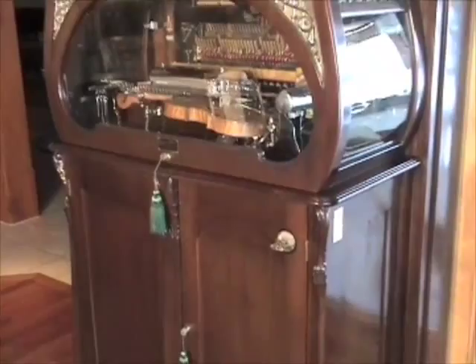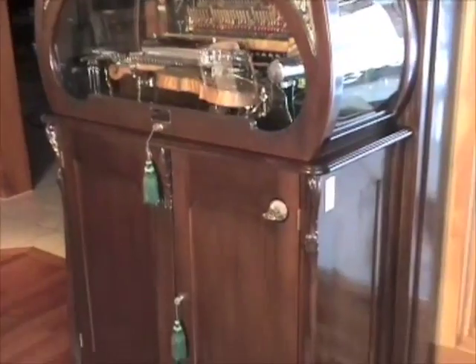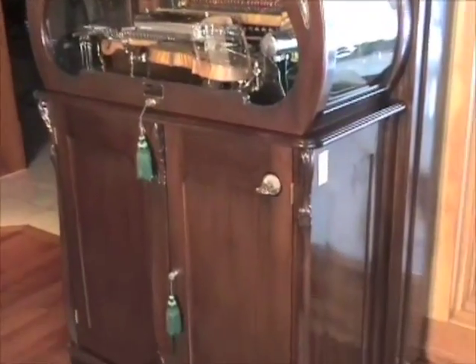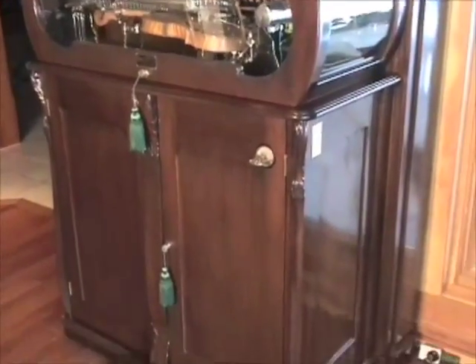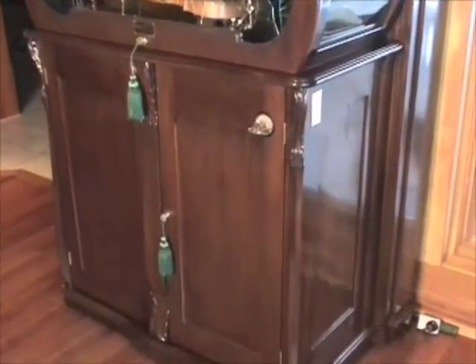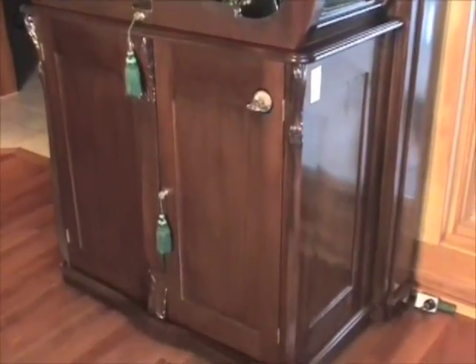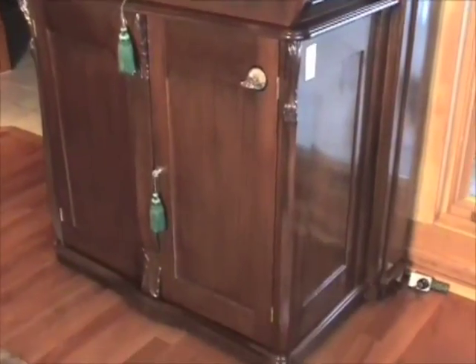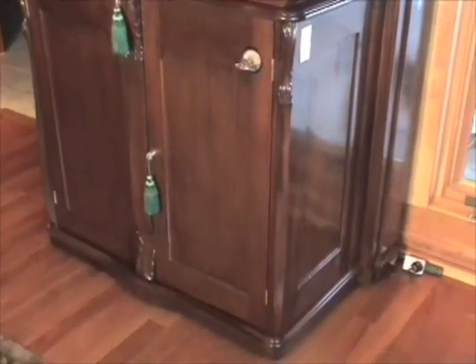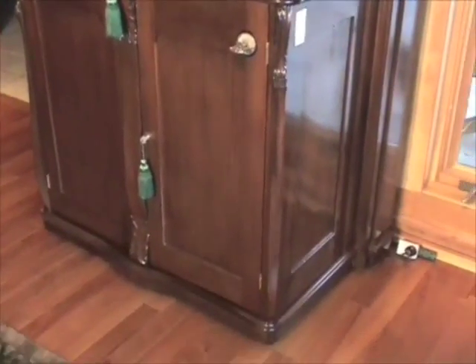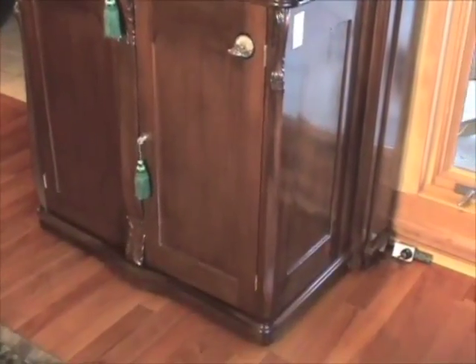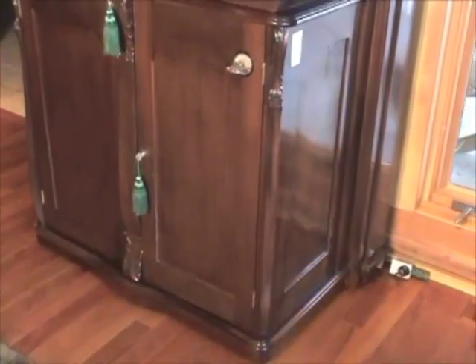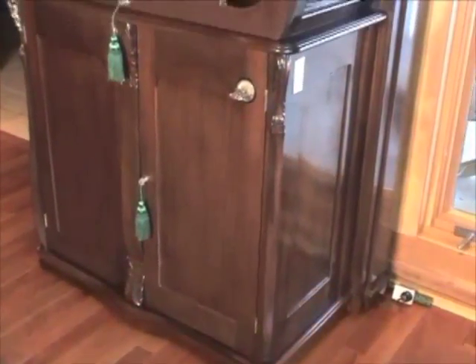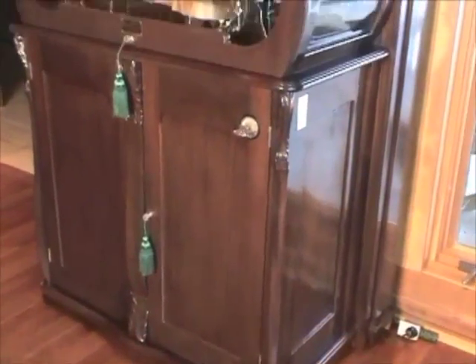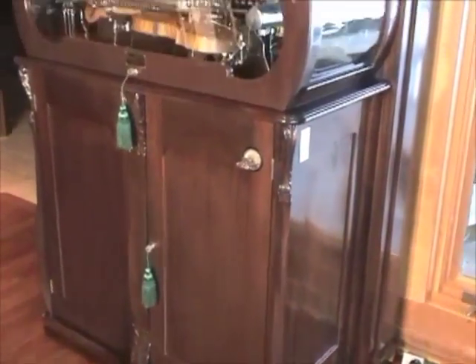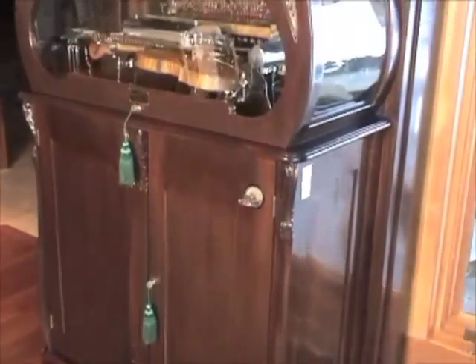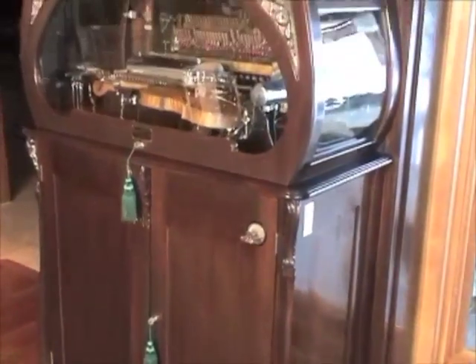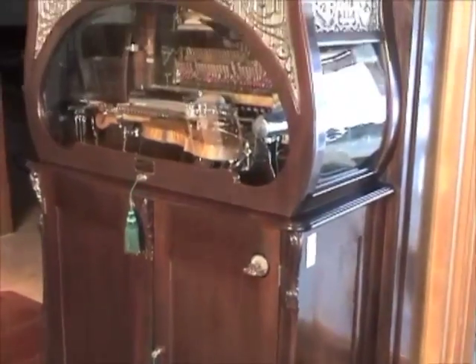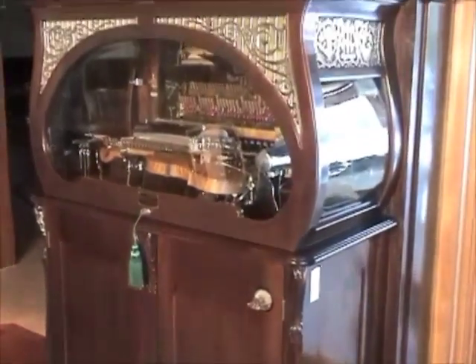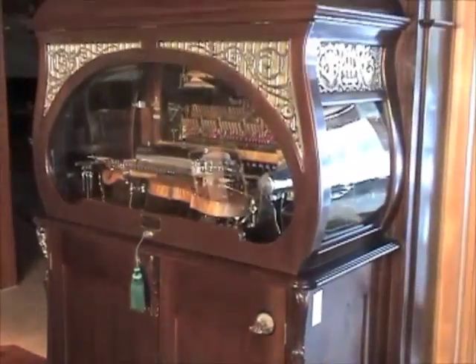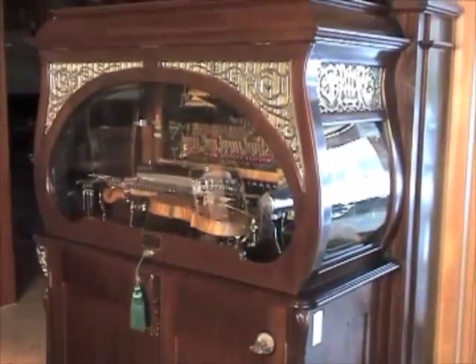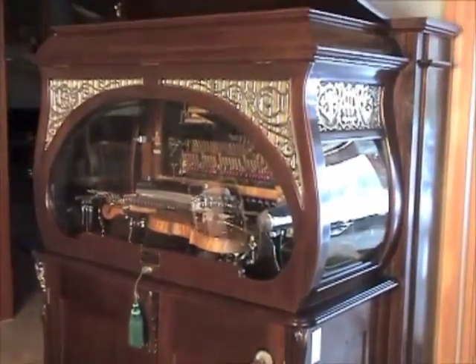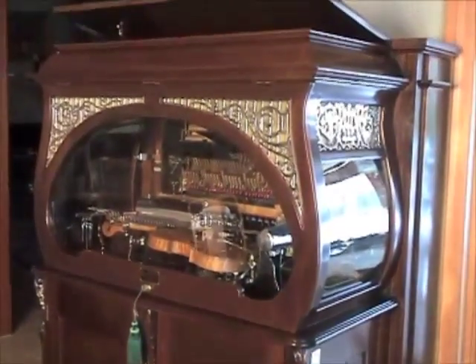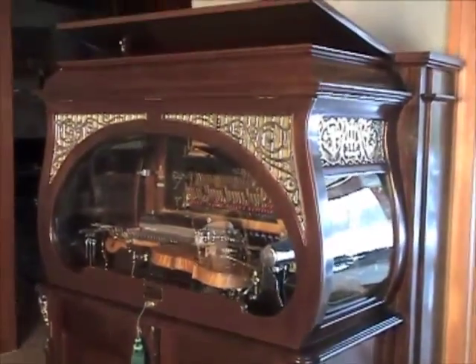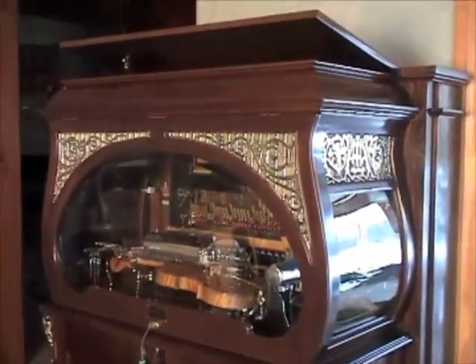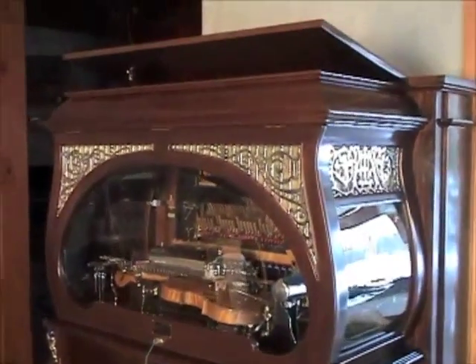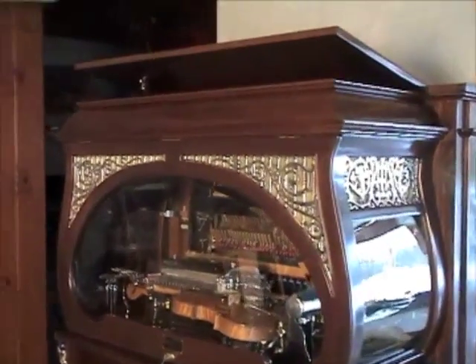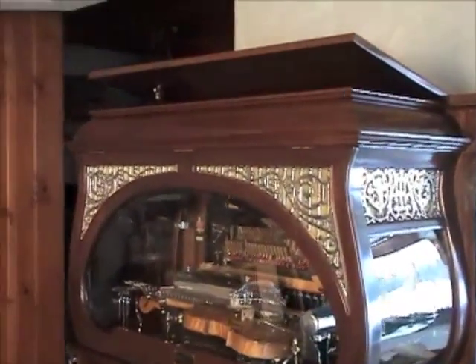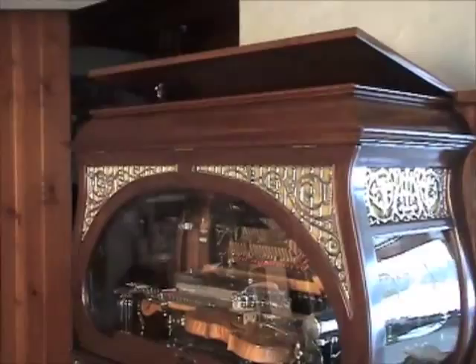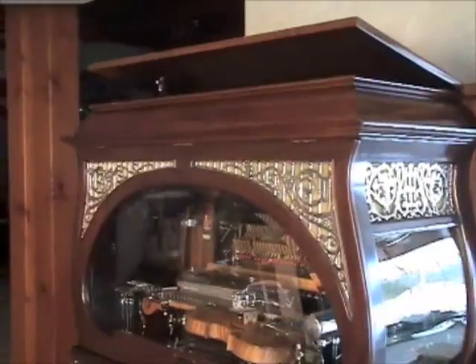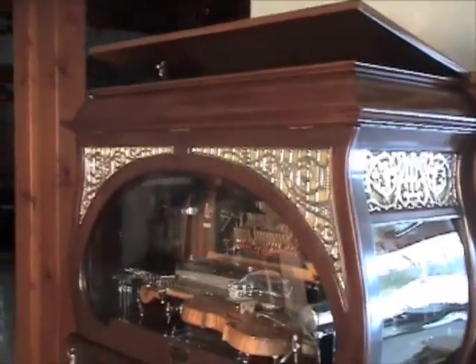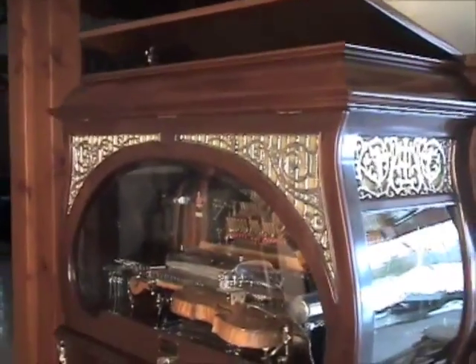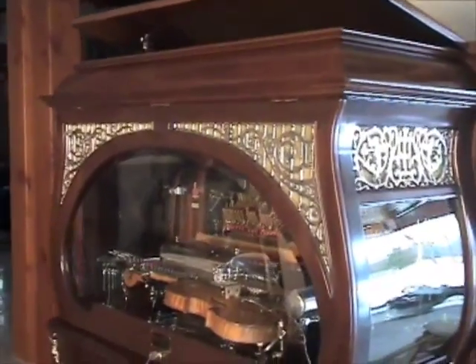The case is beautifully restored, in perfect condition, museum quality.